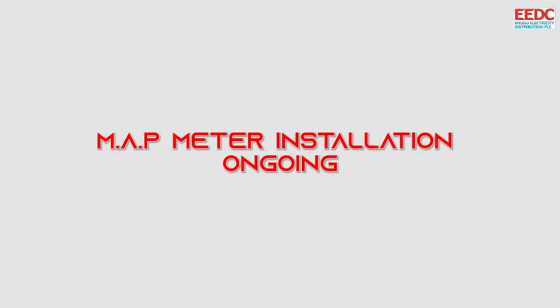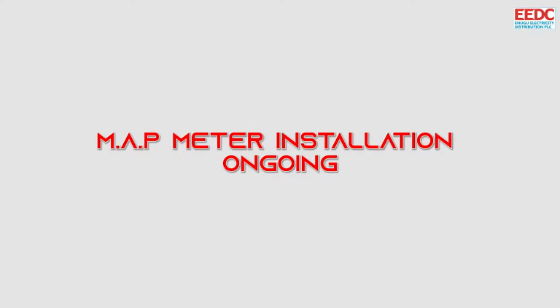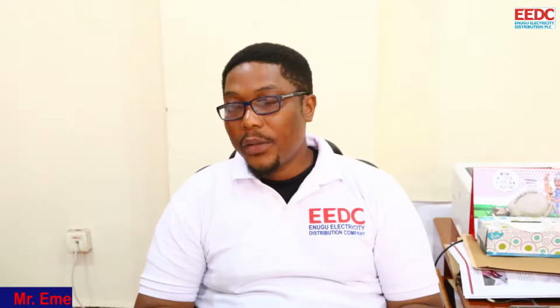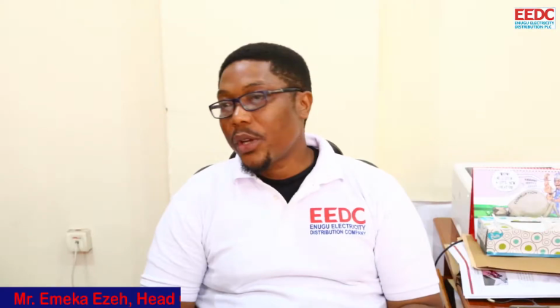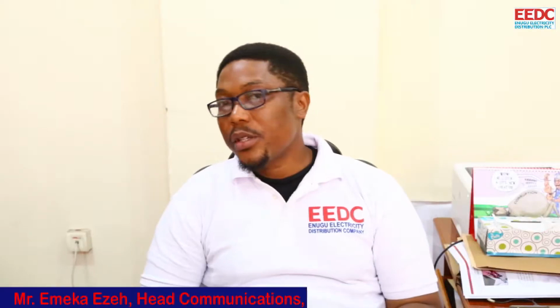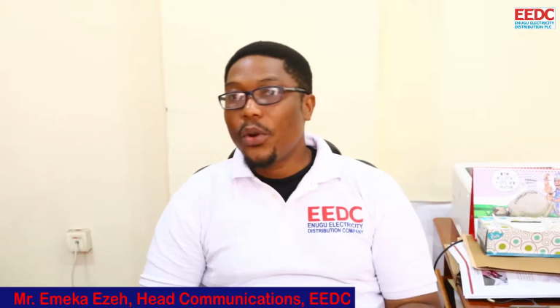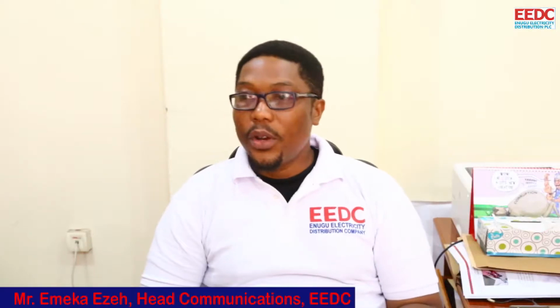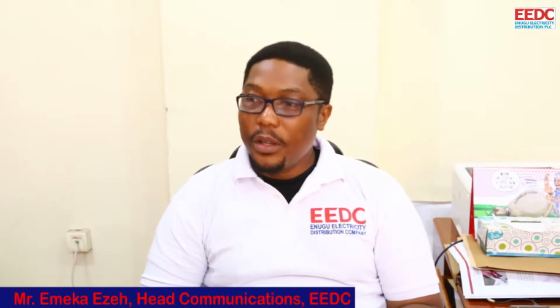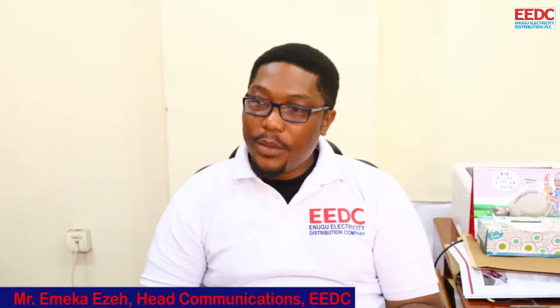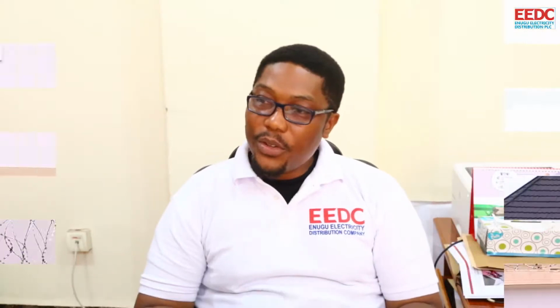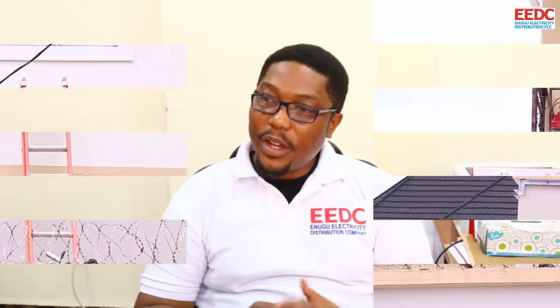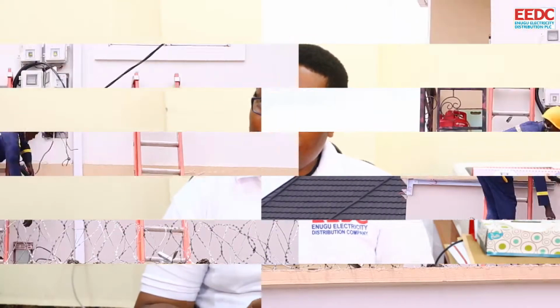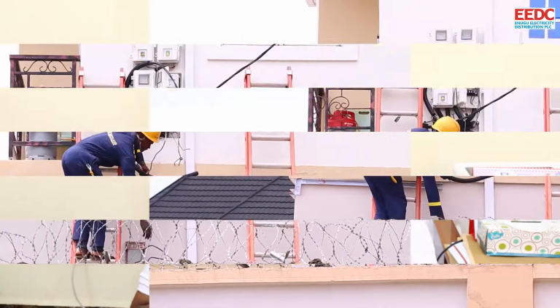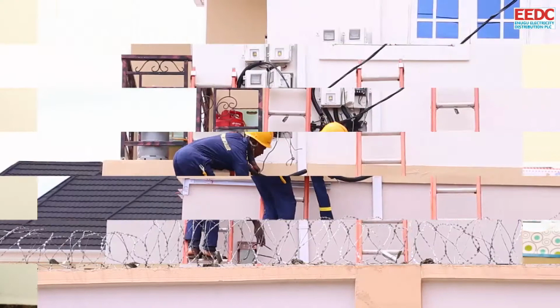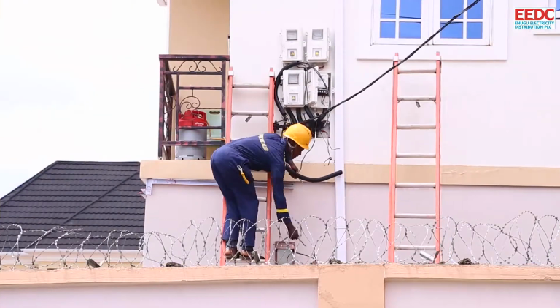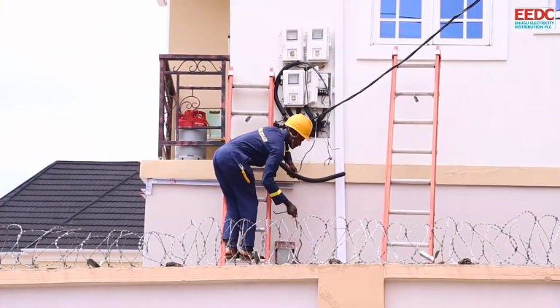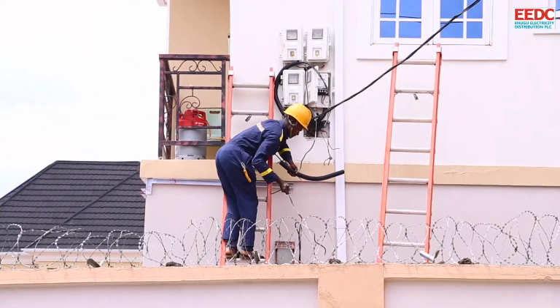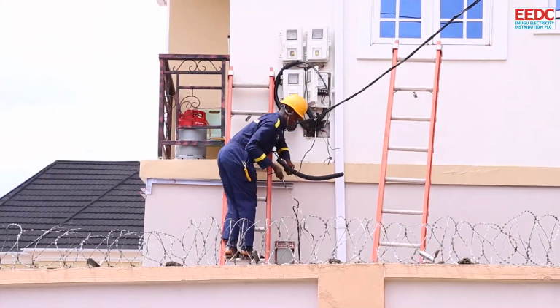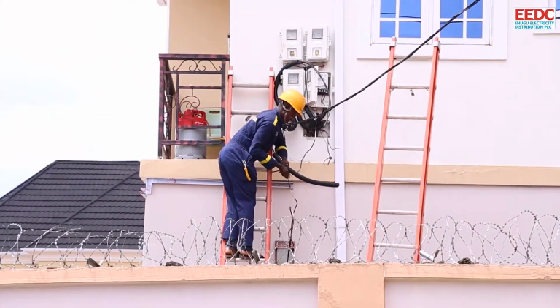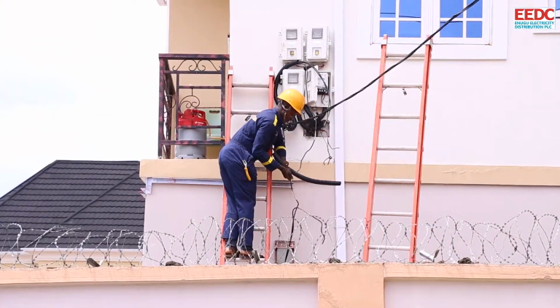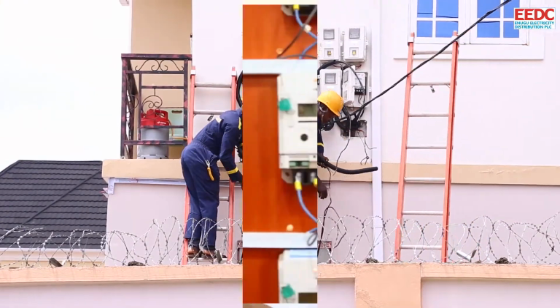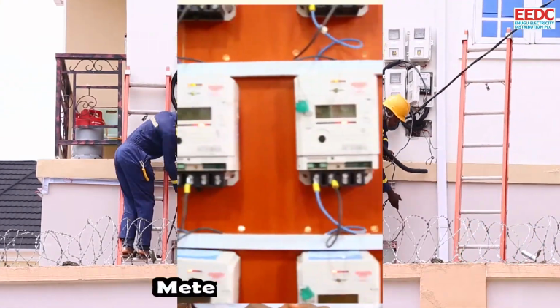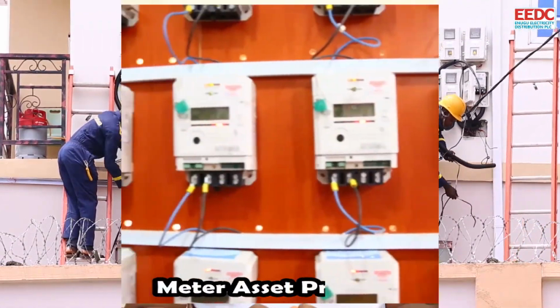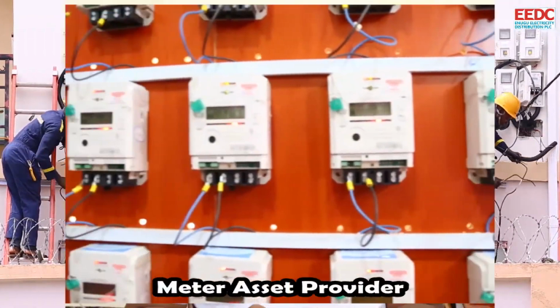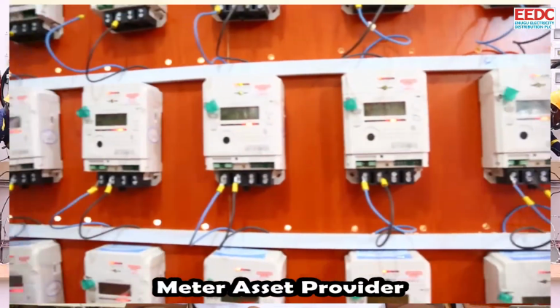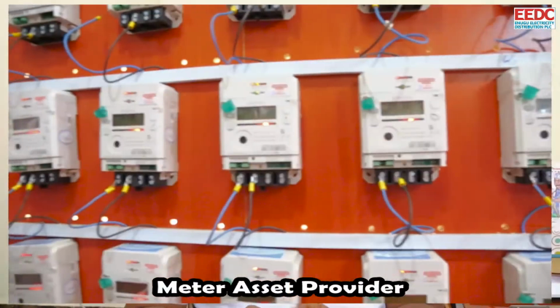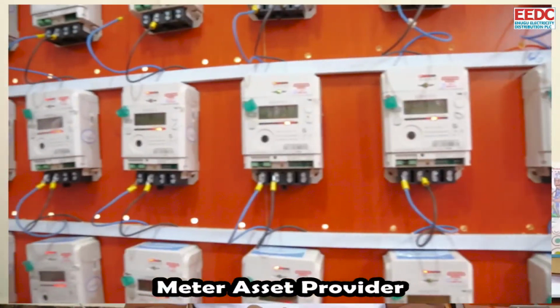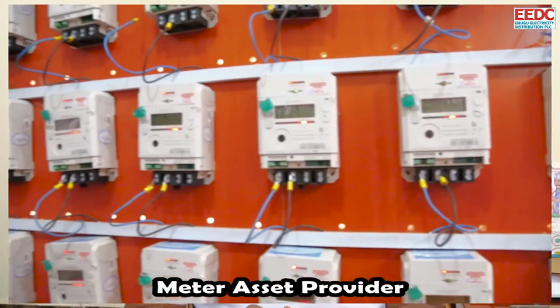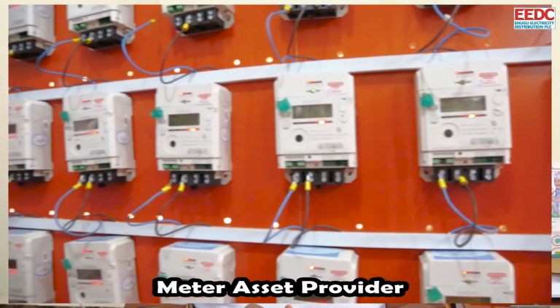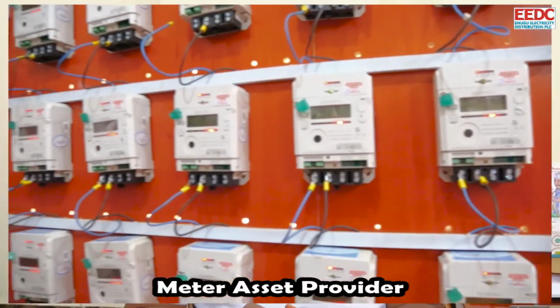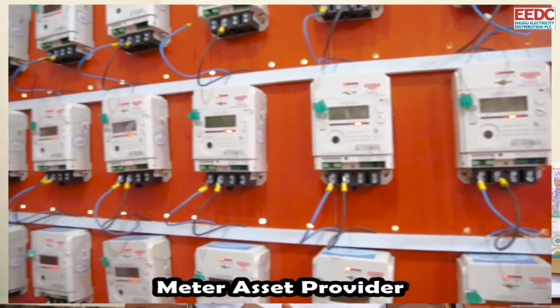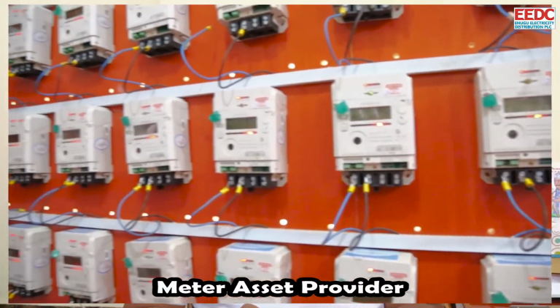As you can see, we're already metering our customers under the Meta Asset Provider Metering Scheme.